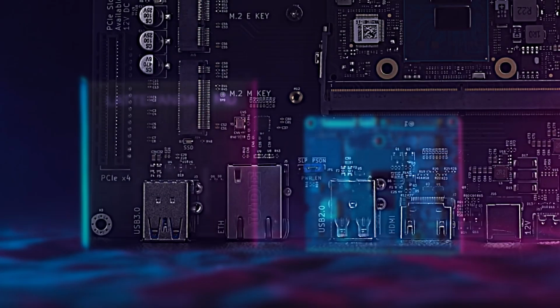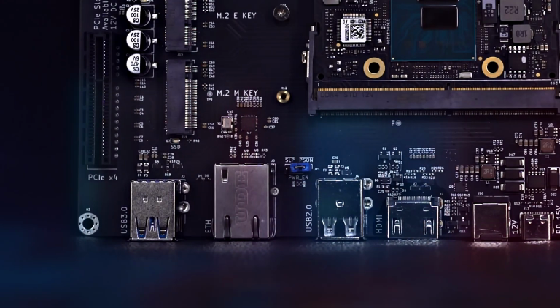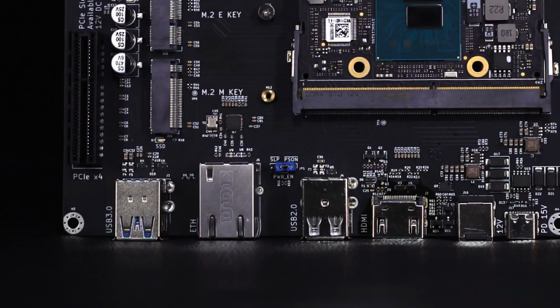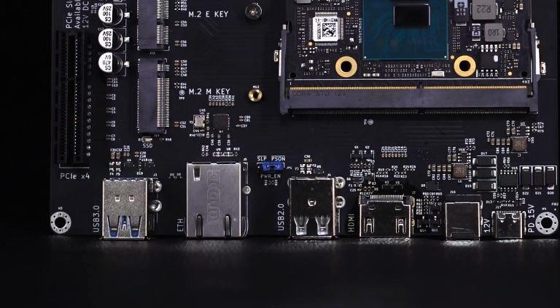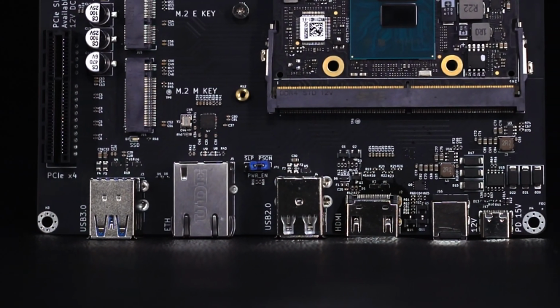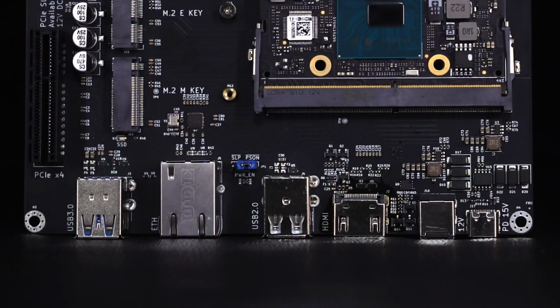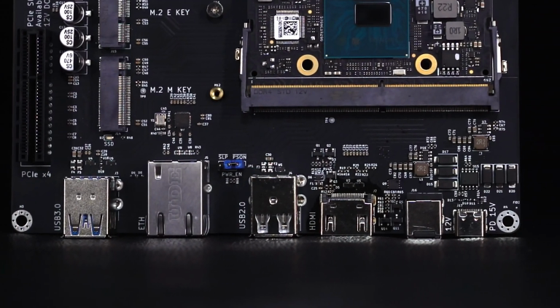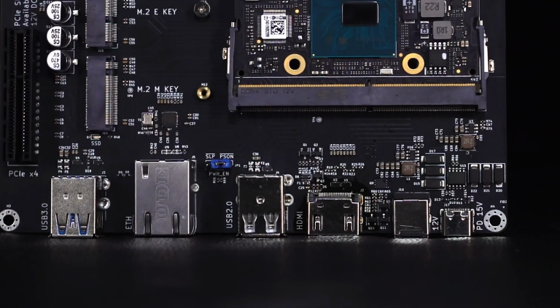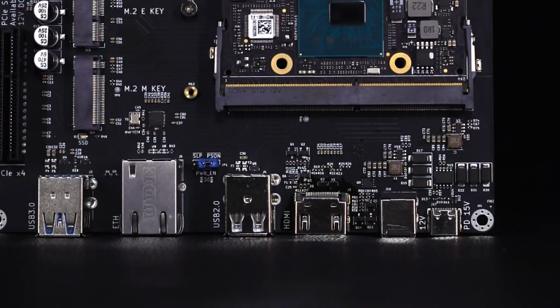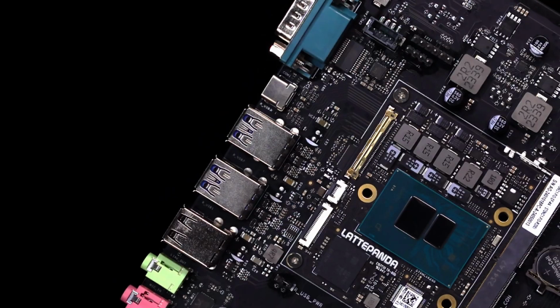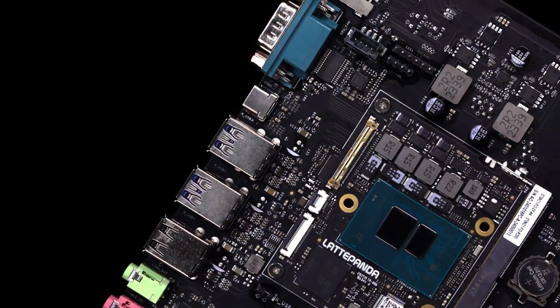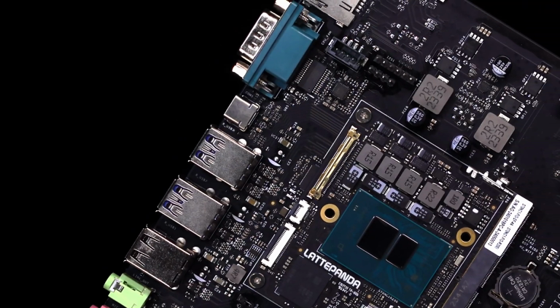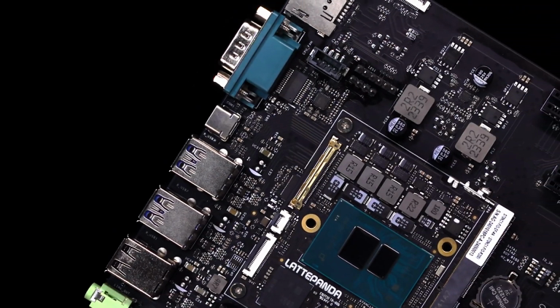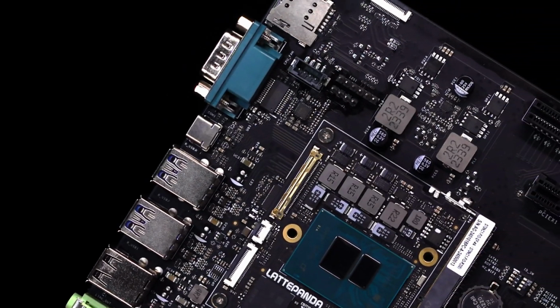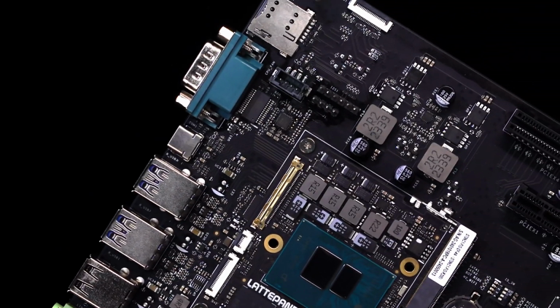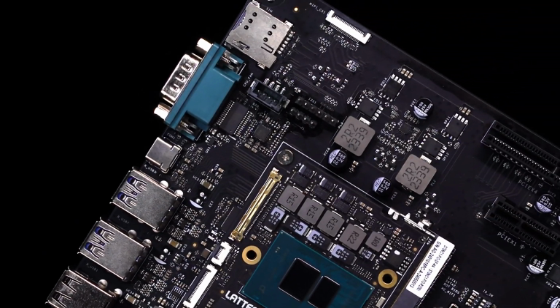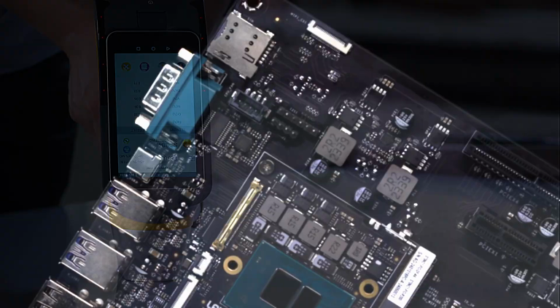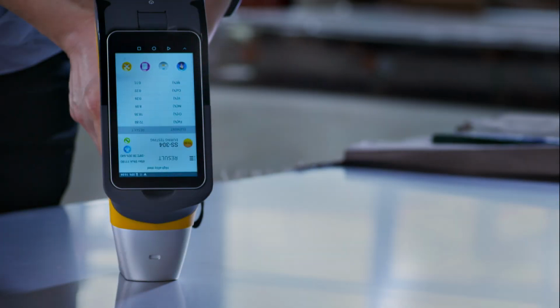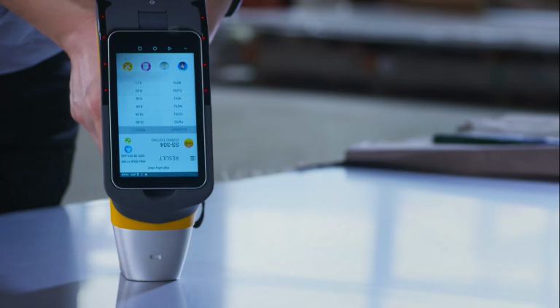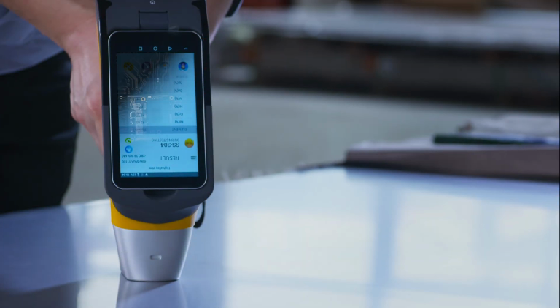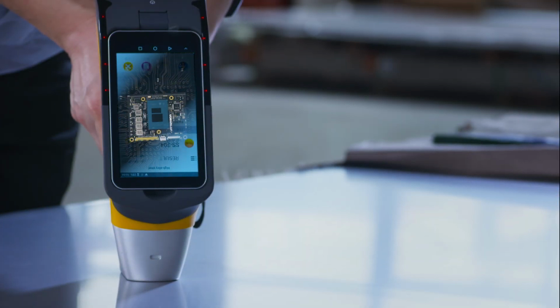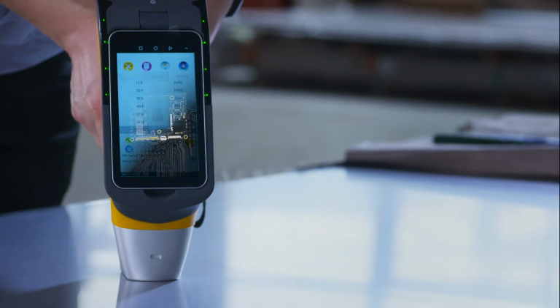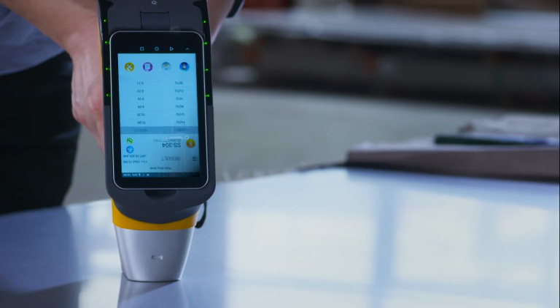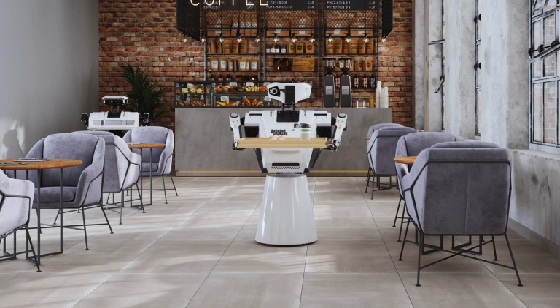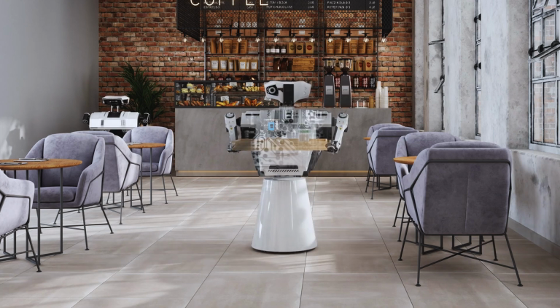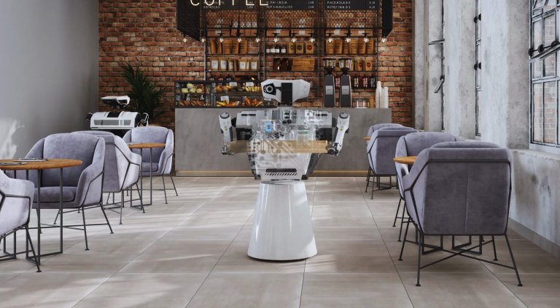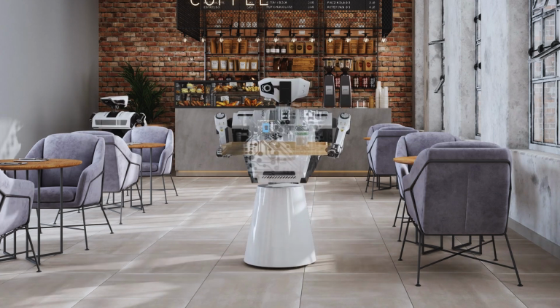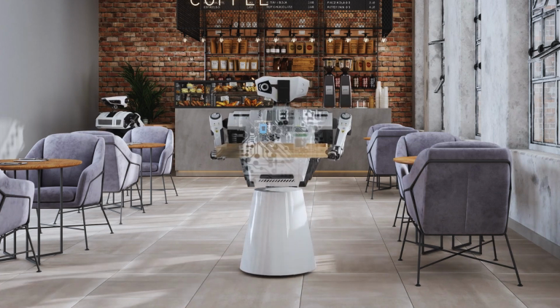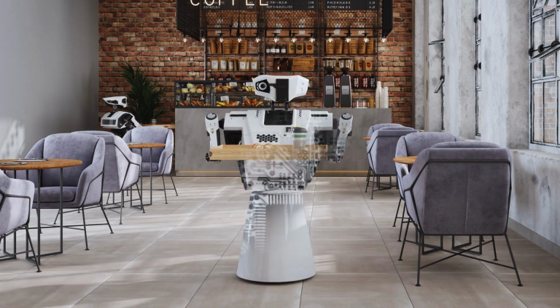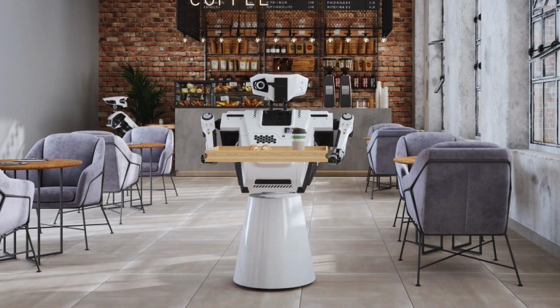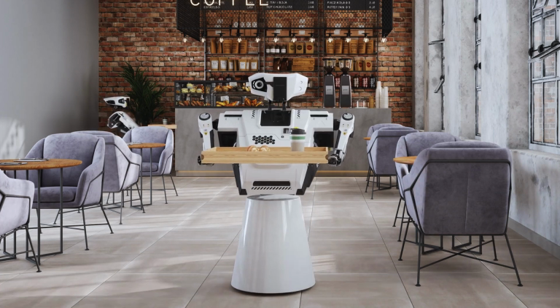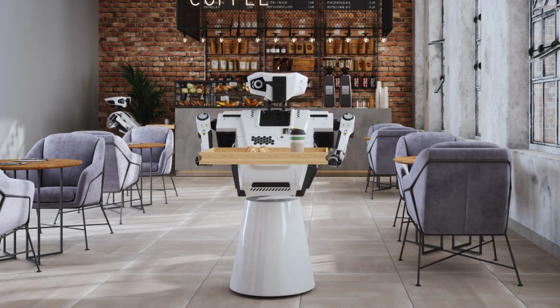Design your own carrier board, customize your IO, and create truly unique projects with Latte Panda Mu.